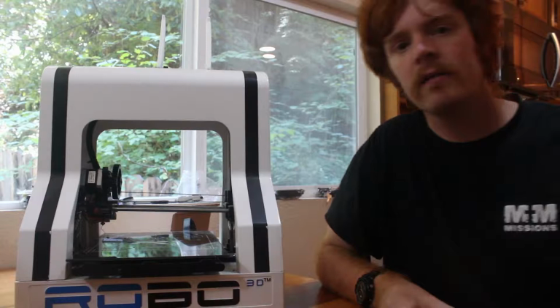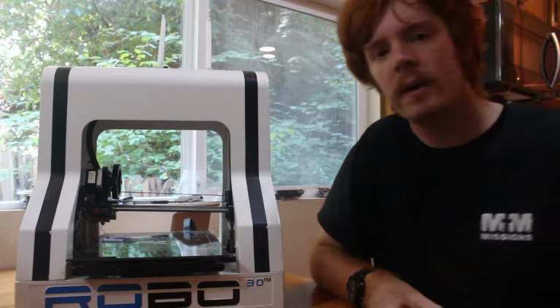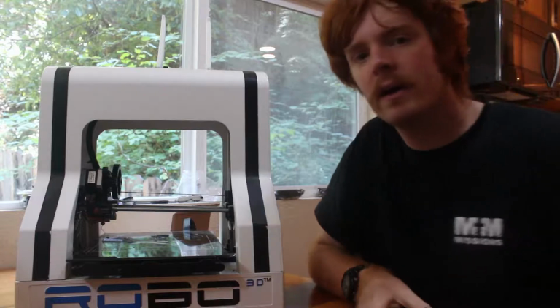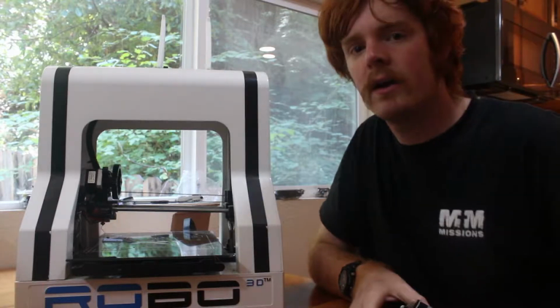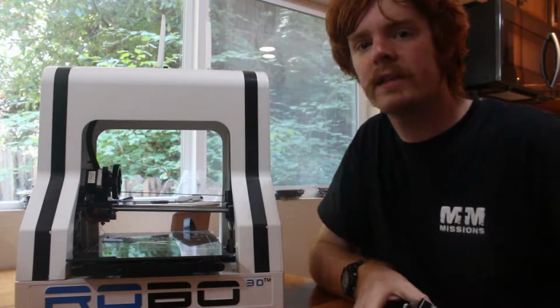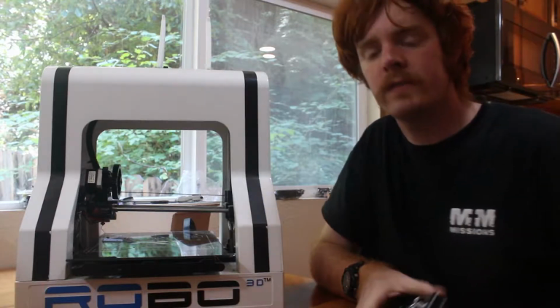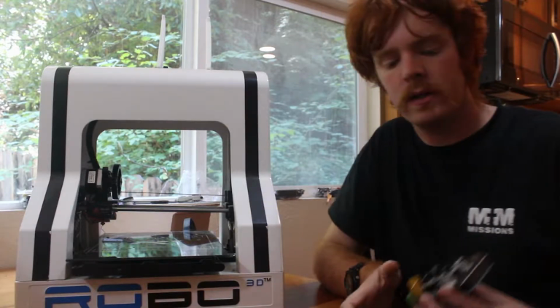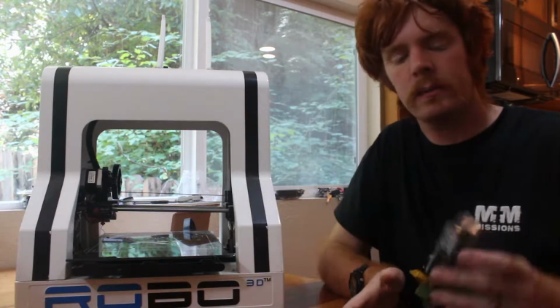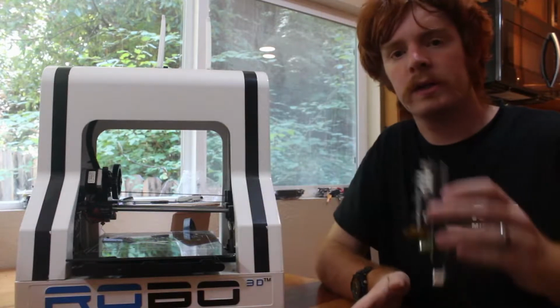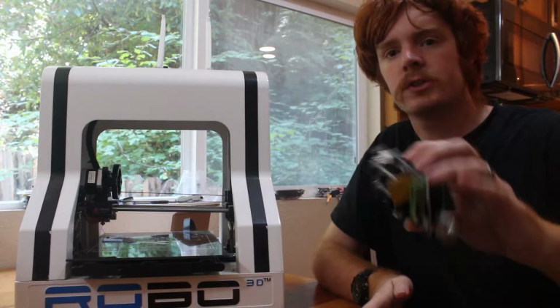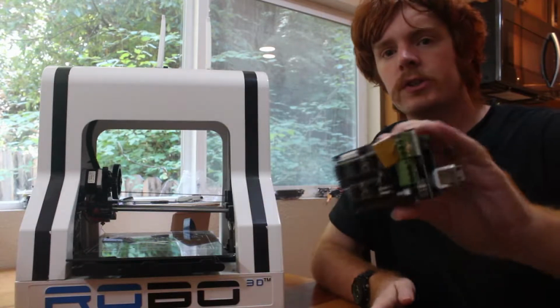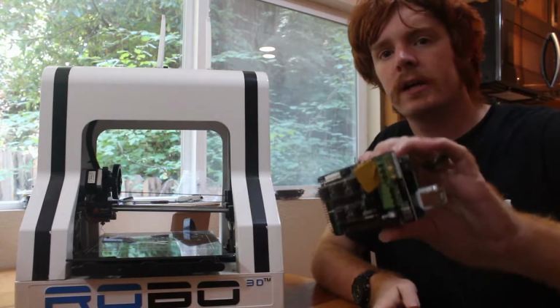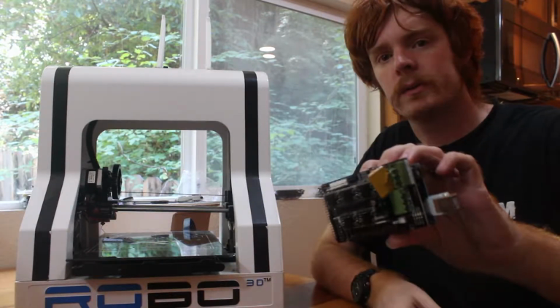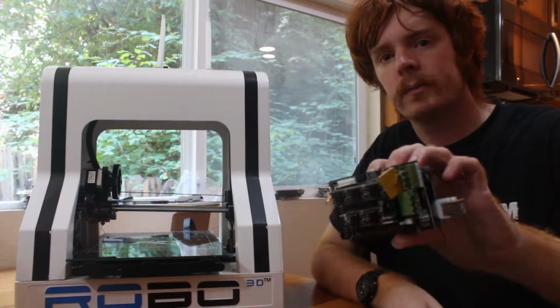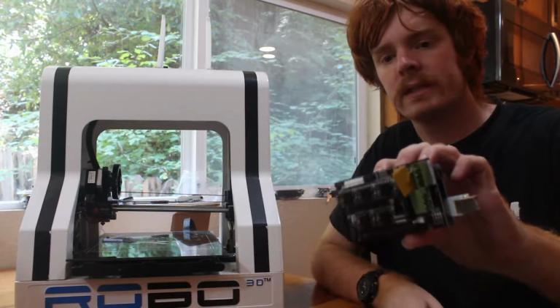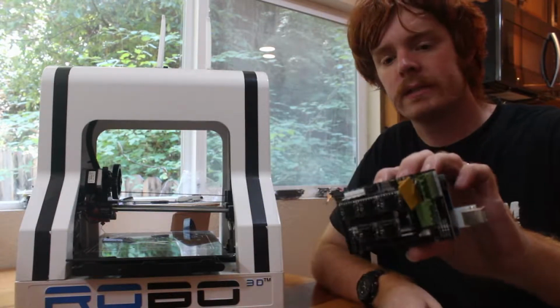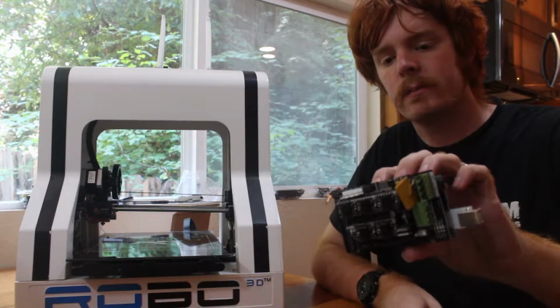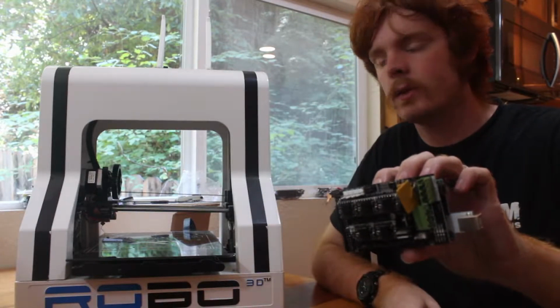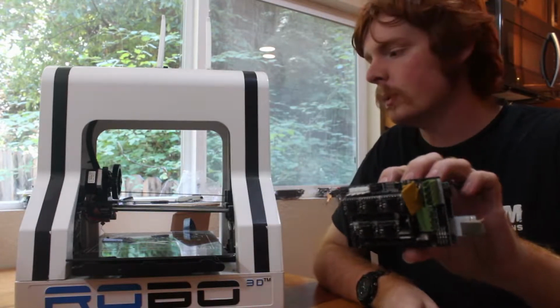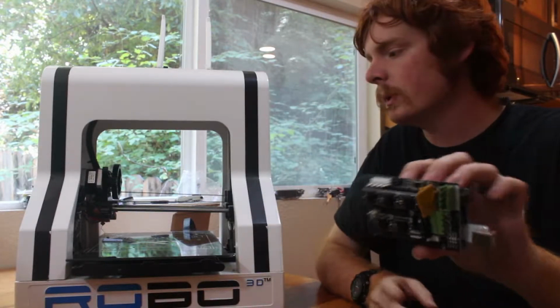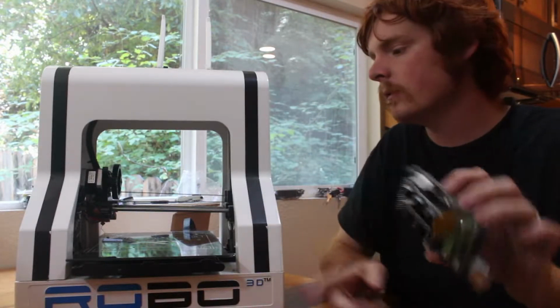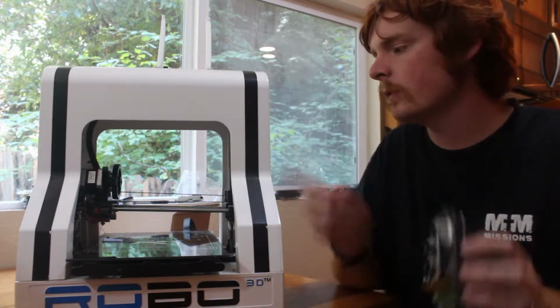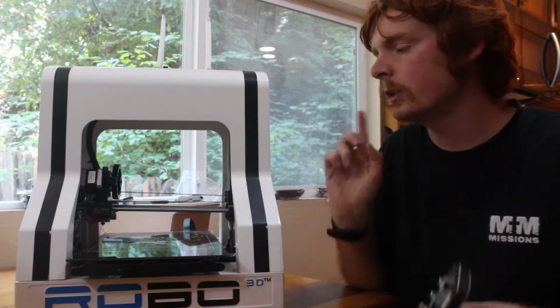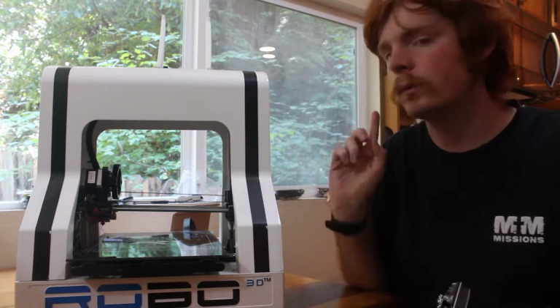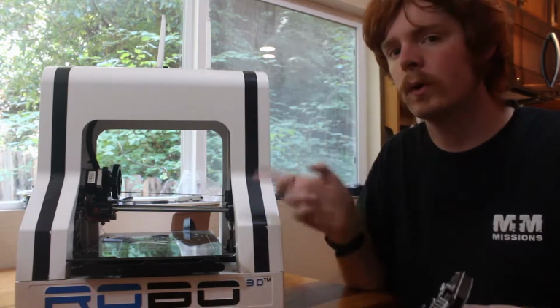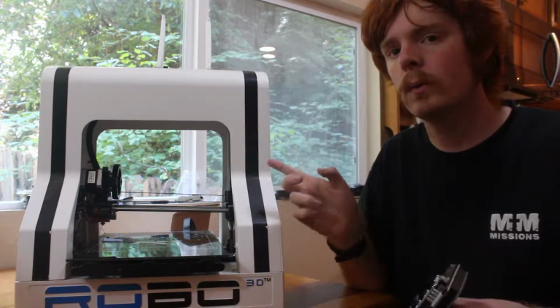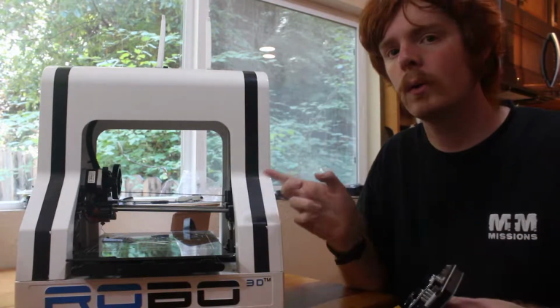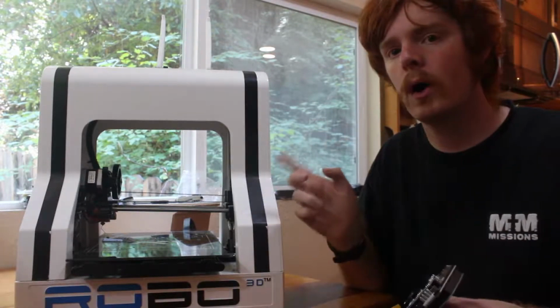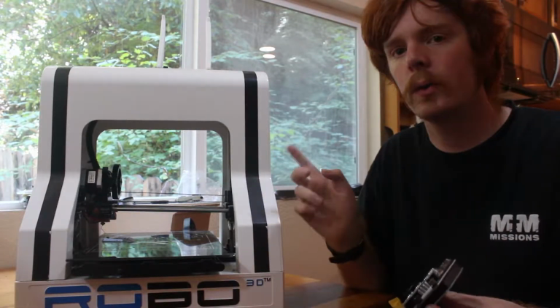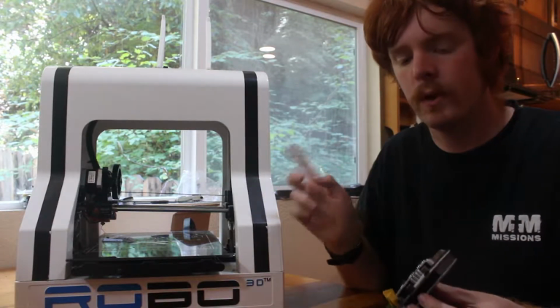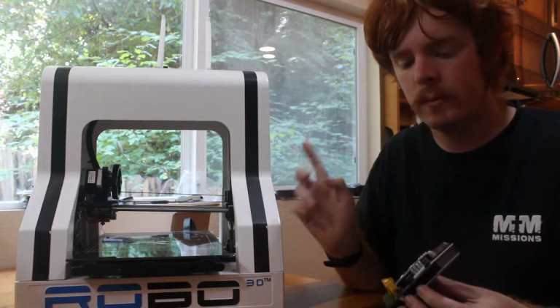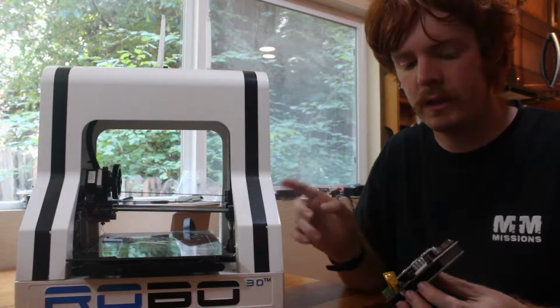Hey everybody, on this video I'm going to show you how to replace the motherboard for your Robo R1+.